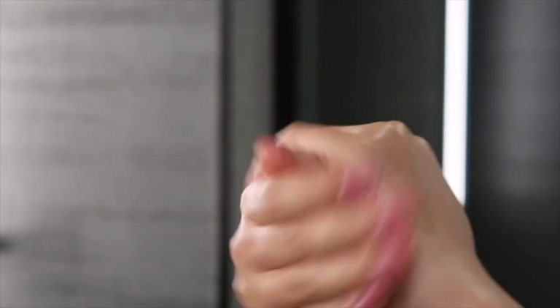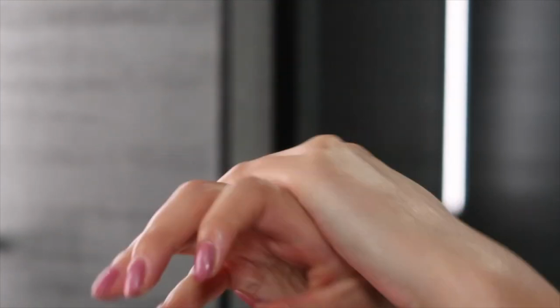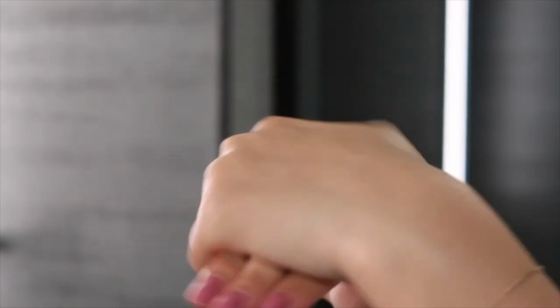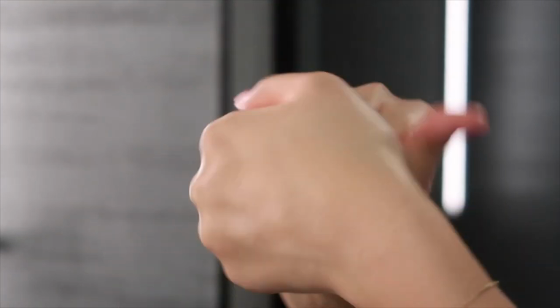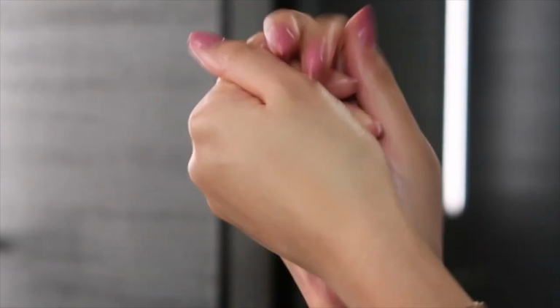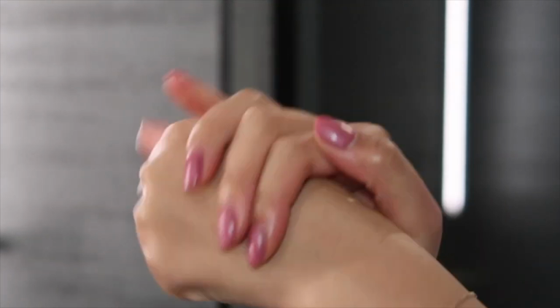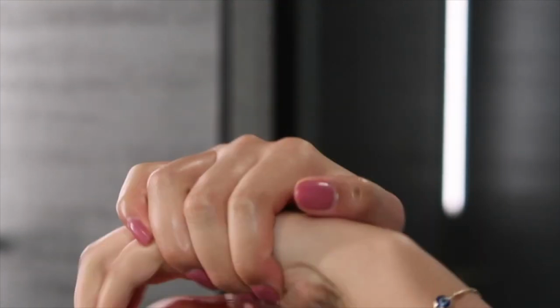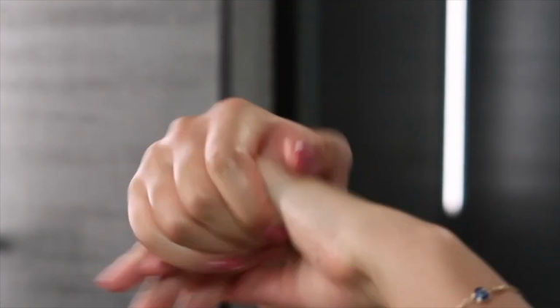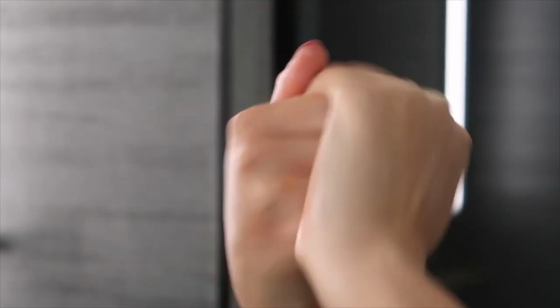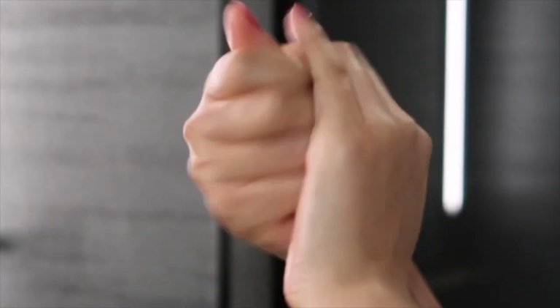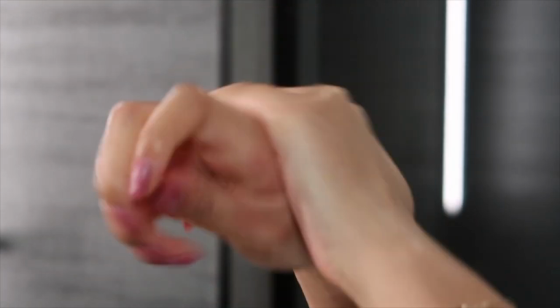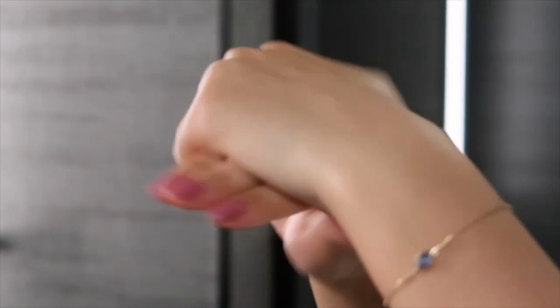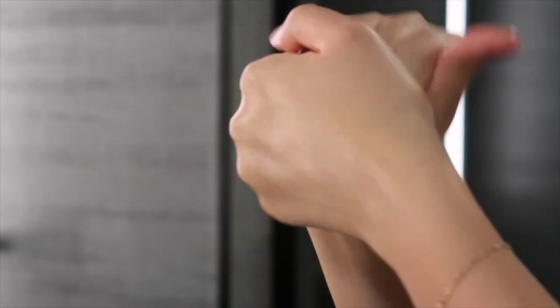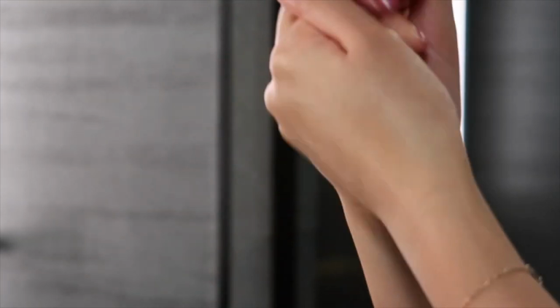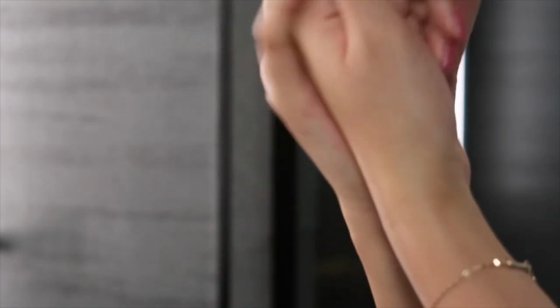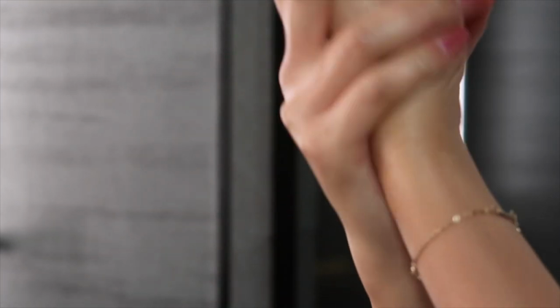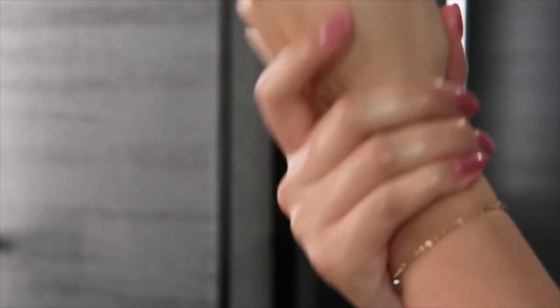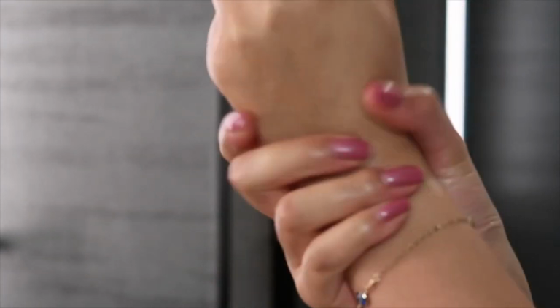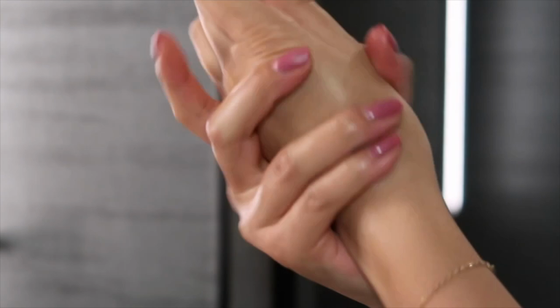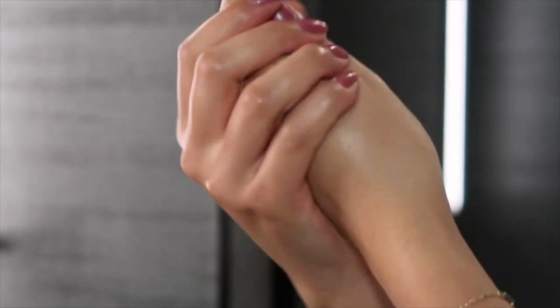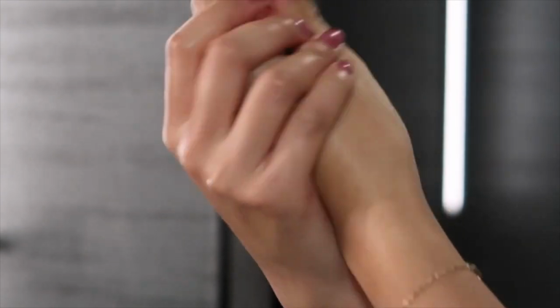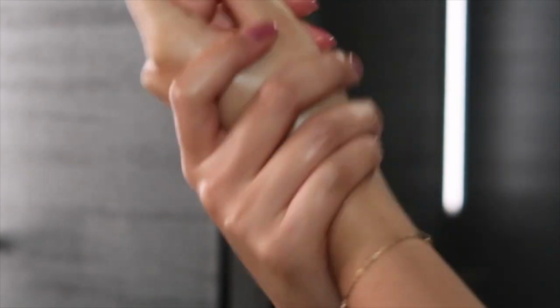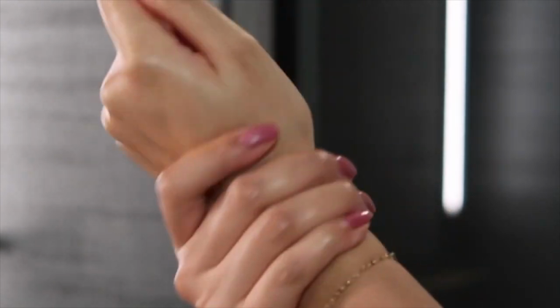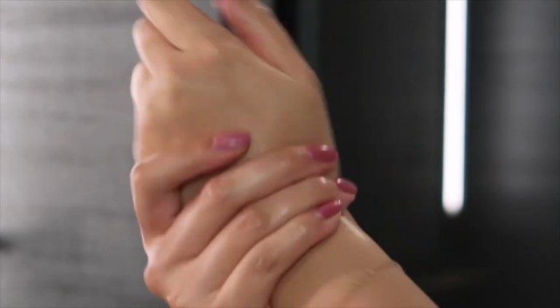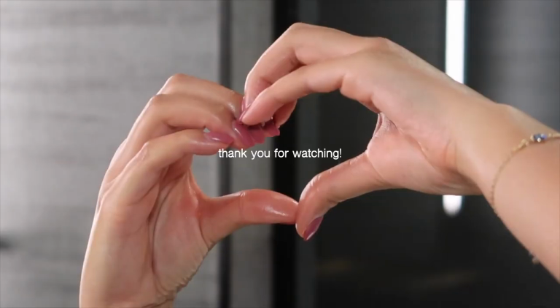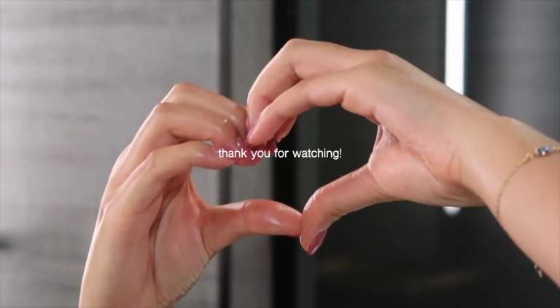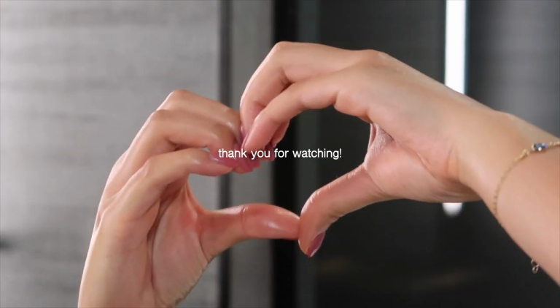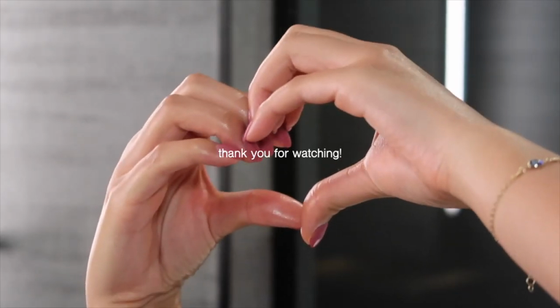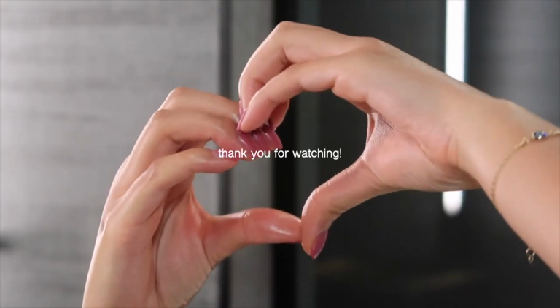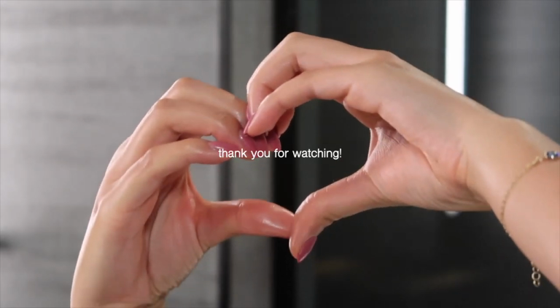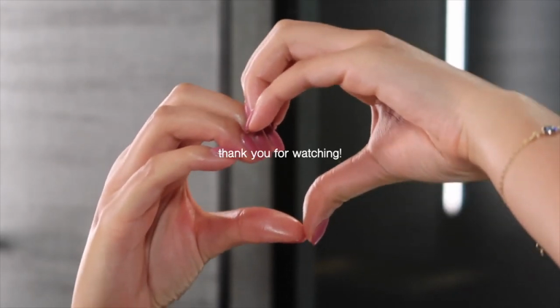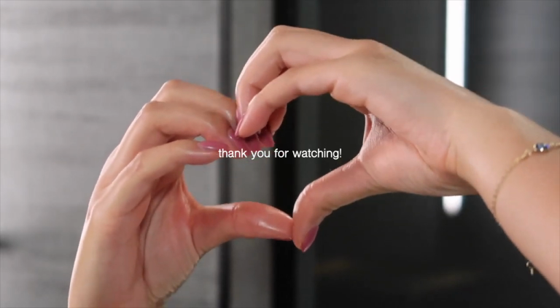I hope you guys enjoyed this video! I will link all of these products in the description box, and I will see y'all in the next one — bye!